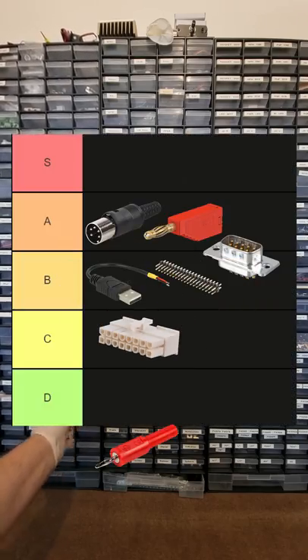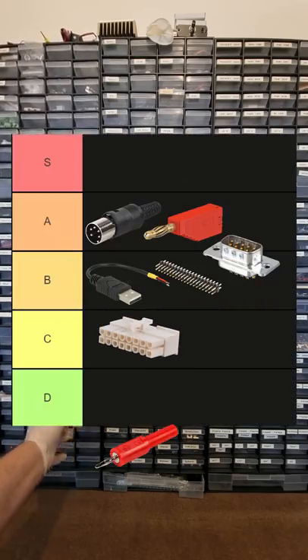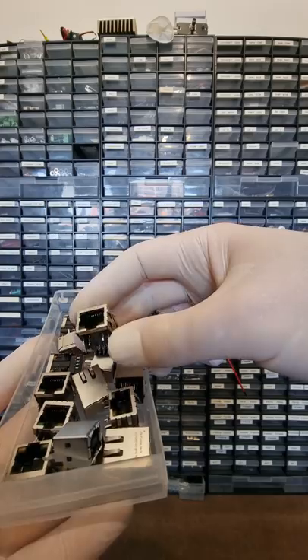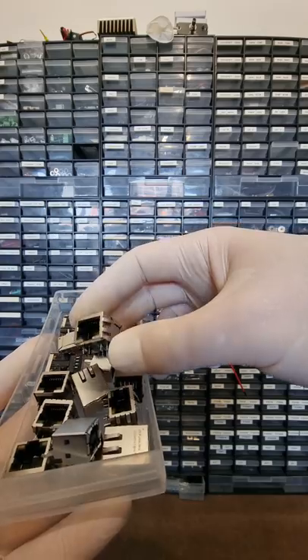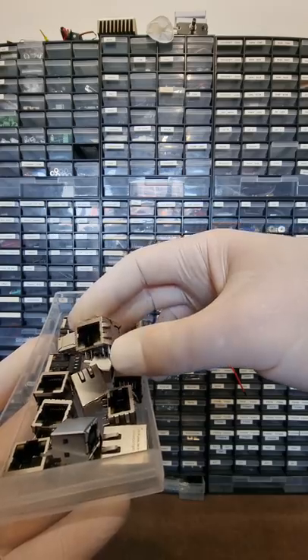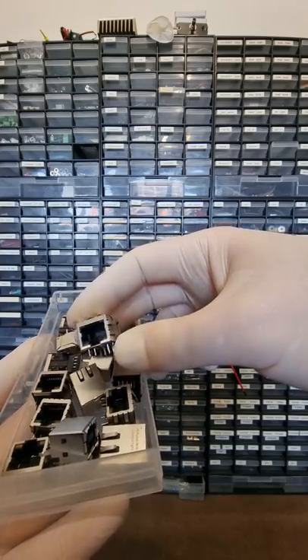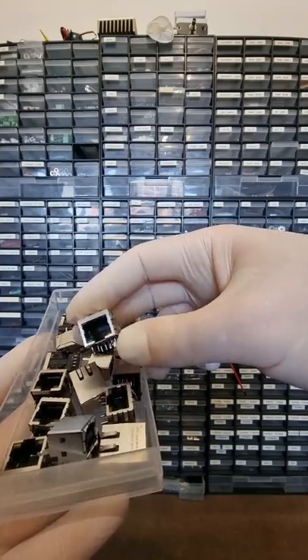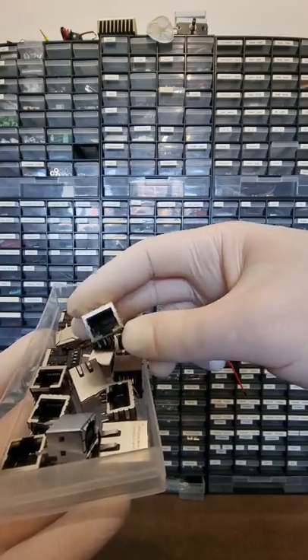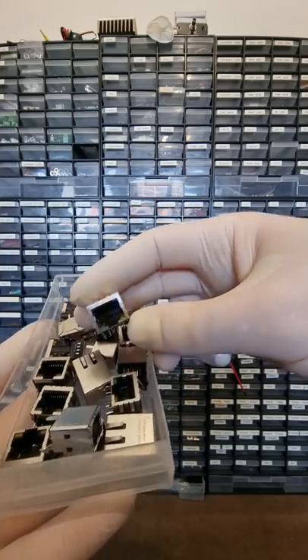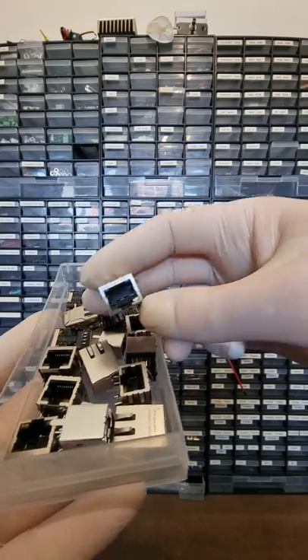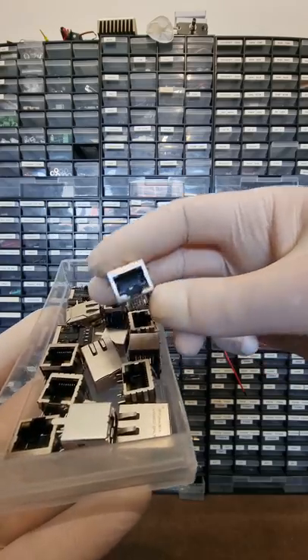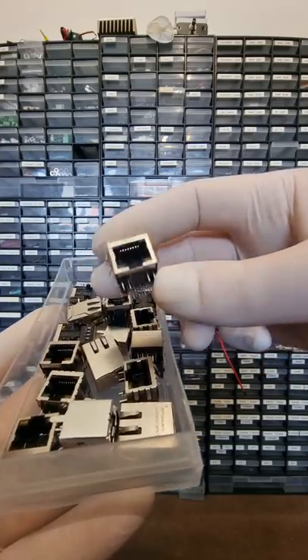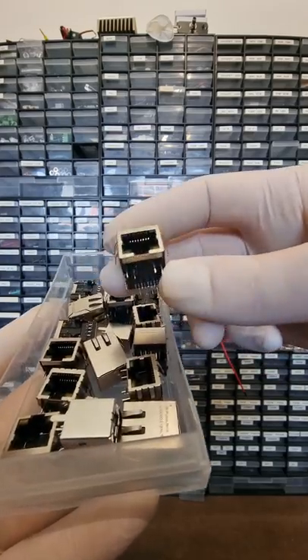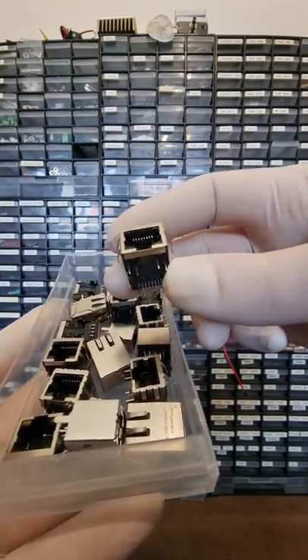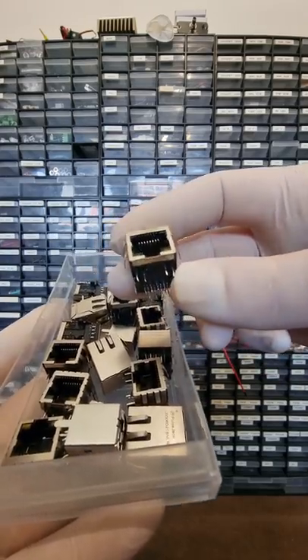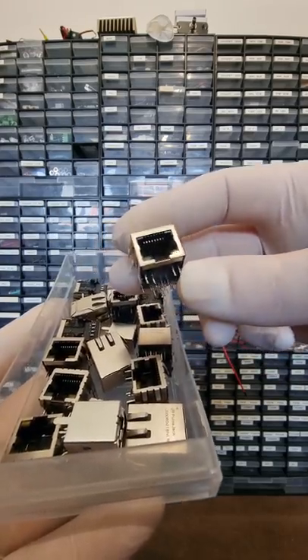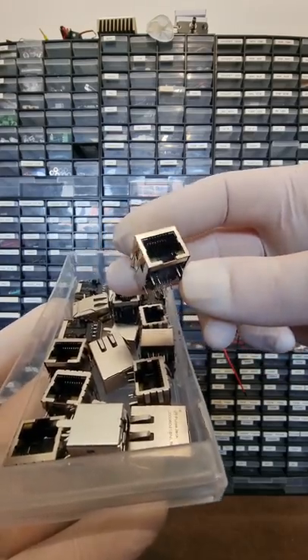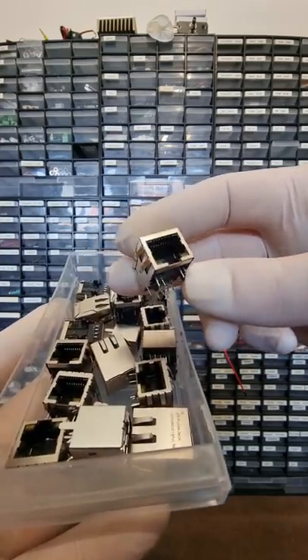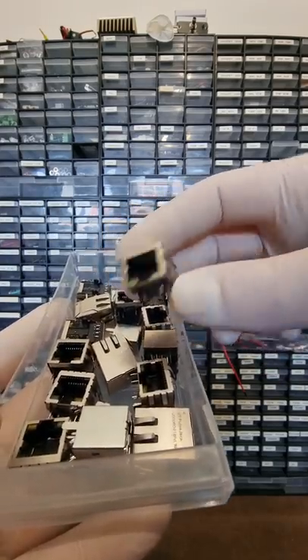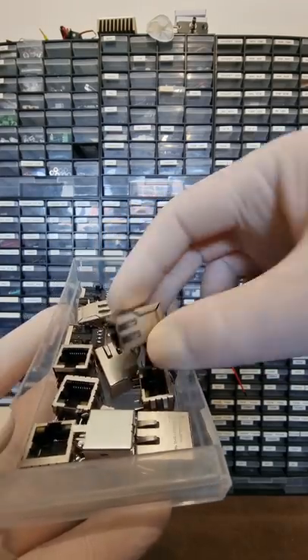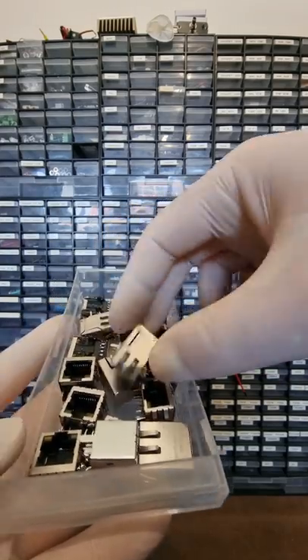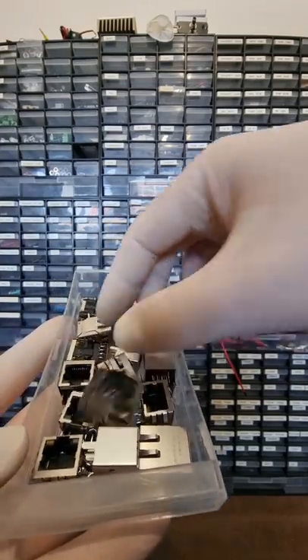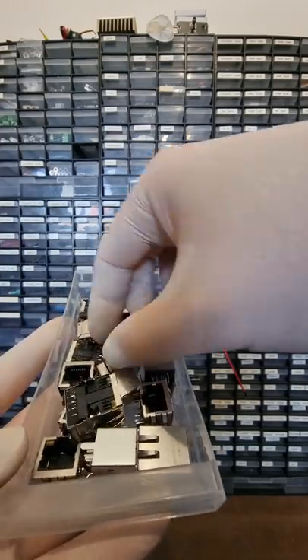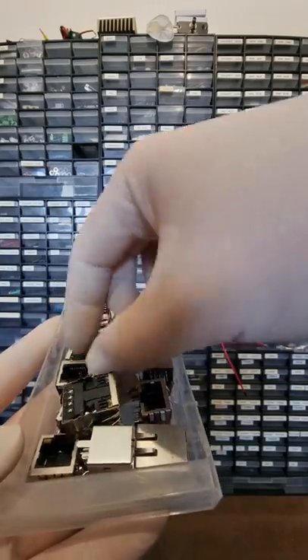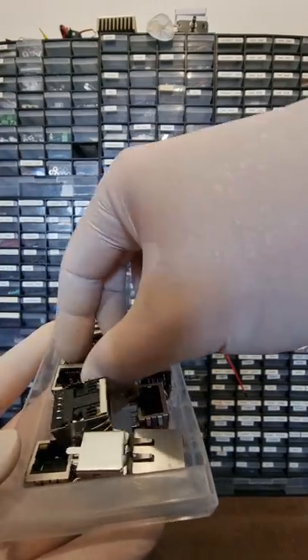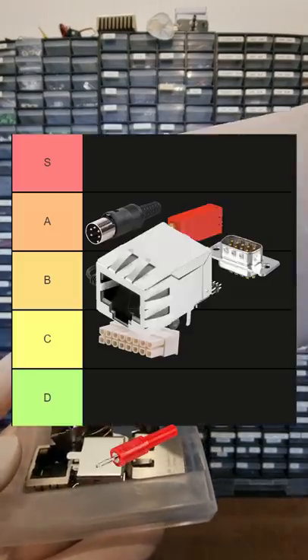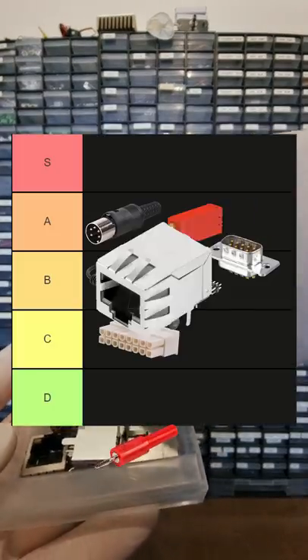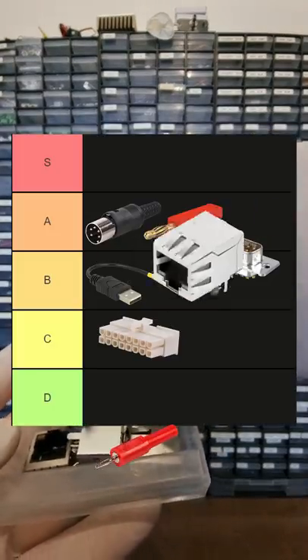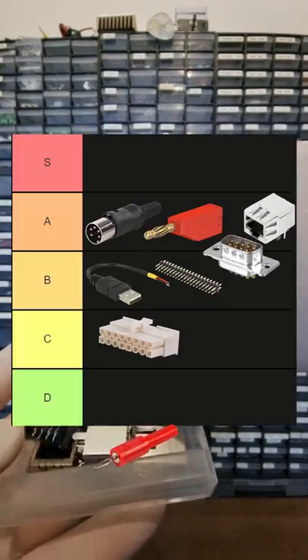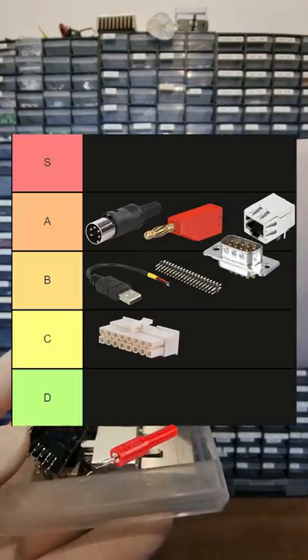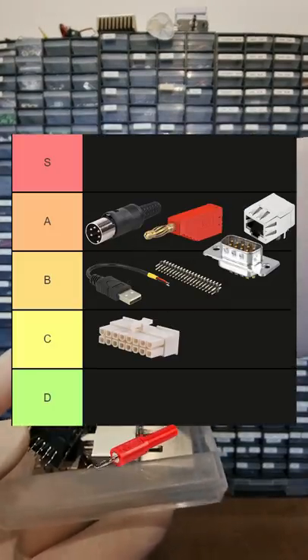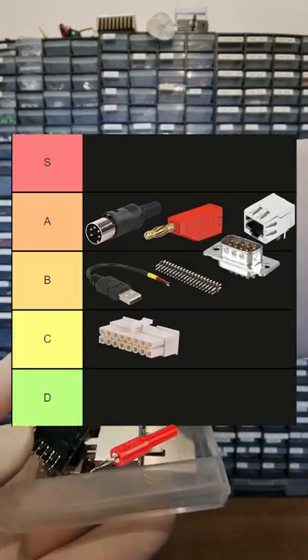I'll show you a nanovolt-capable multiplexer with RJ45 soon. Until then, A.